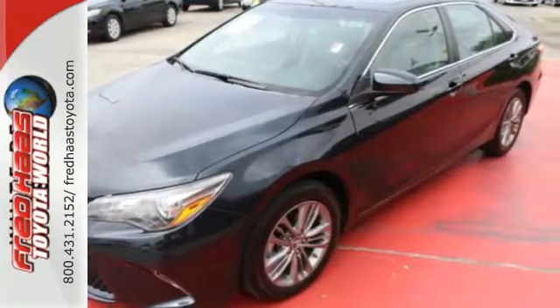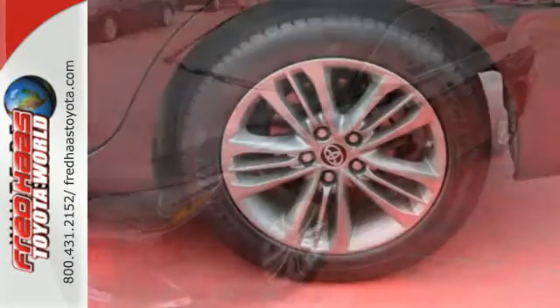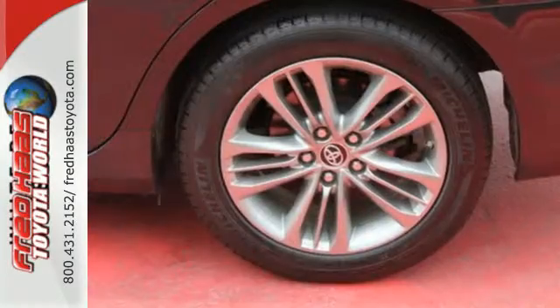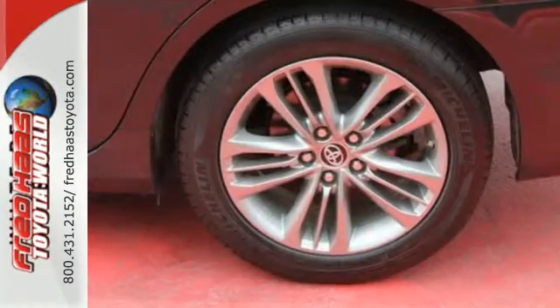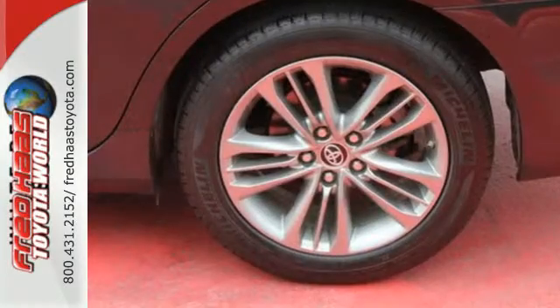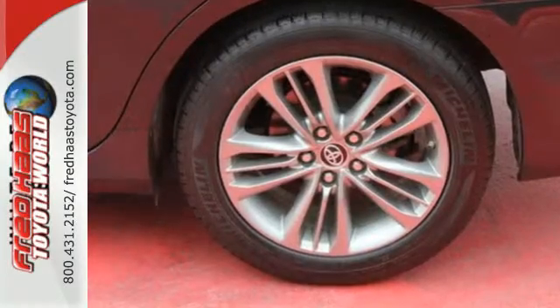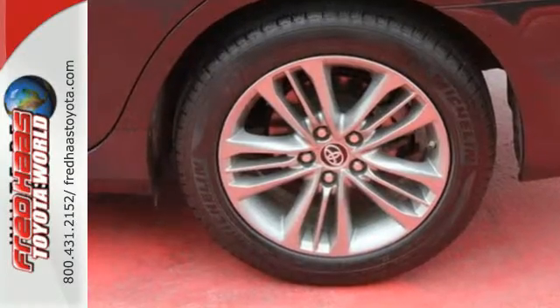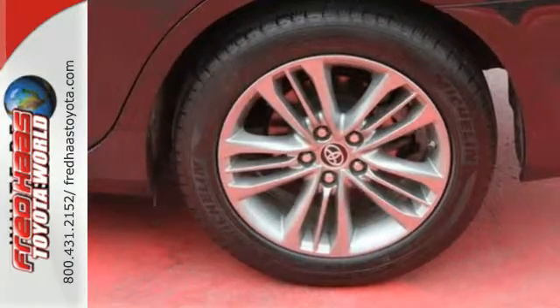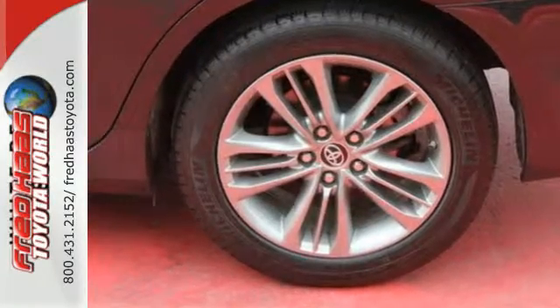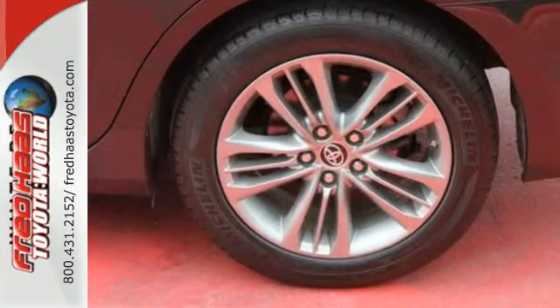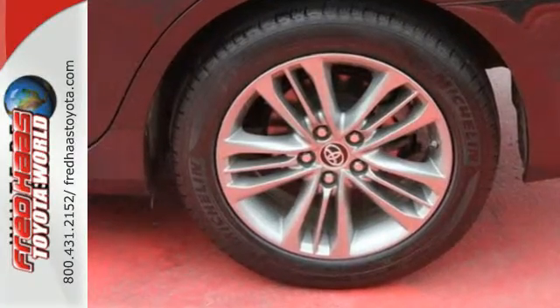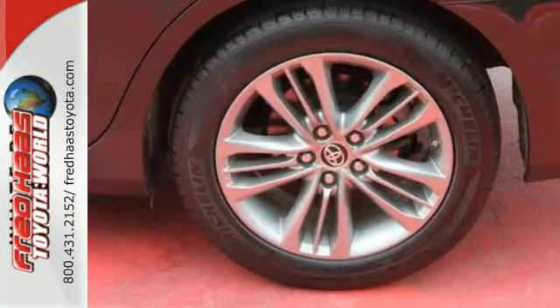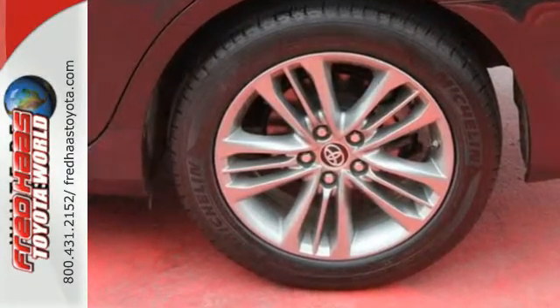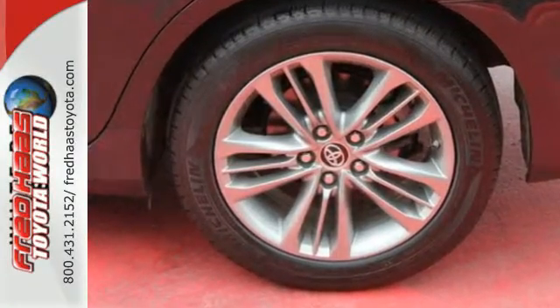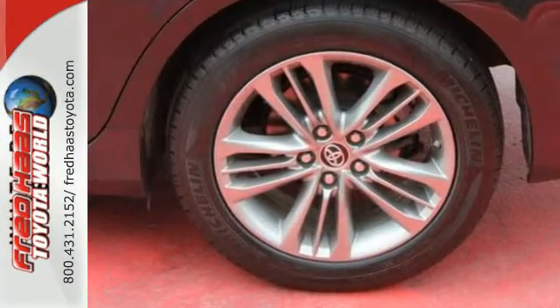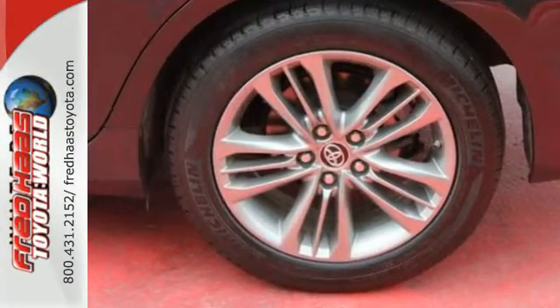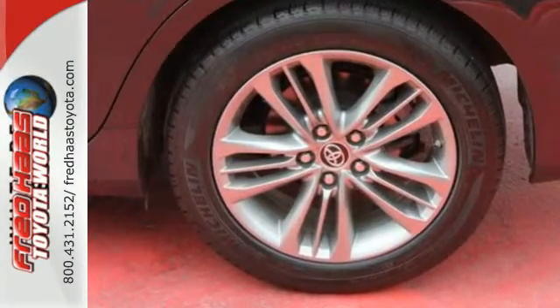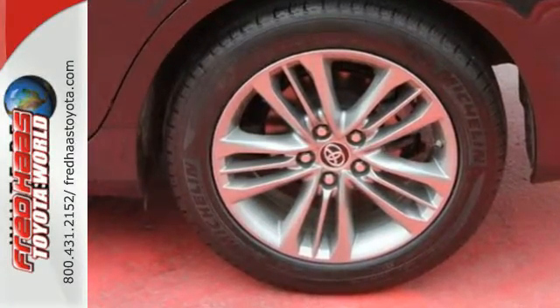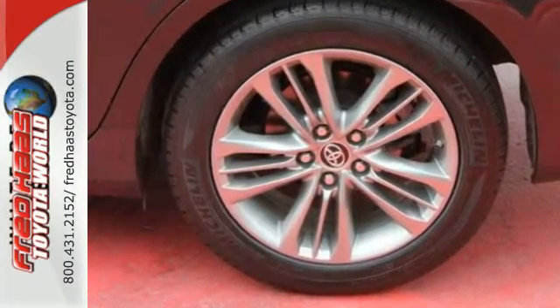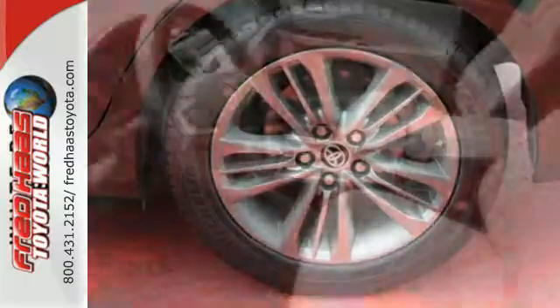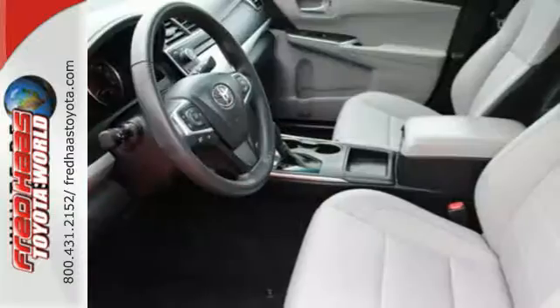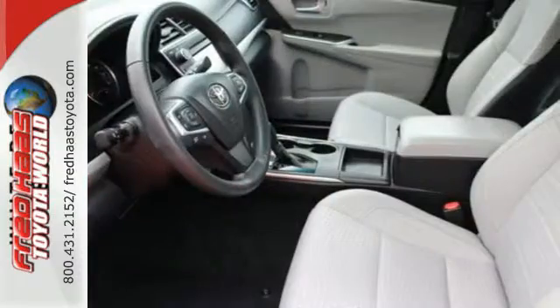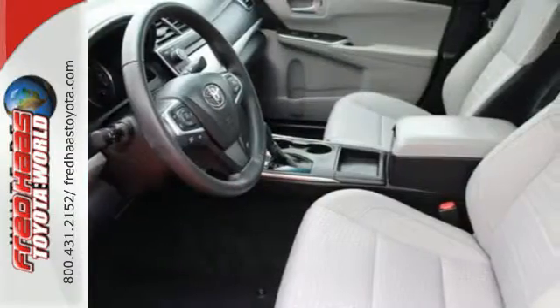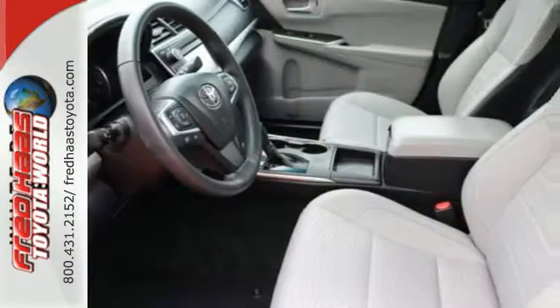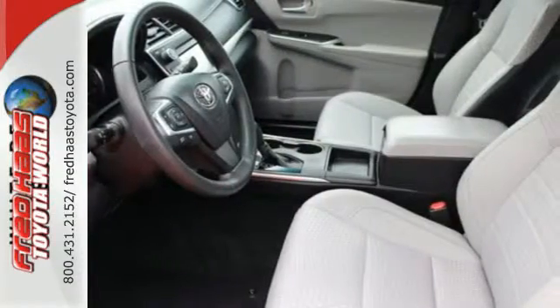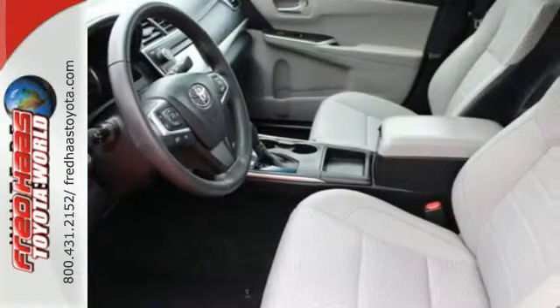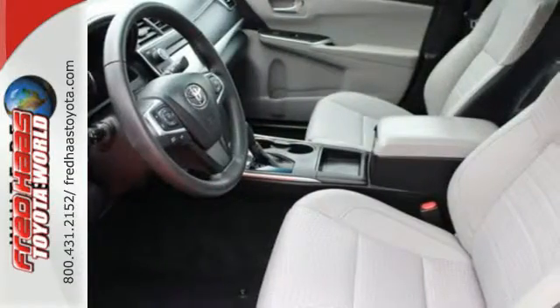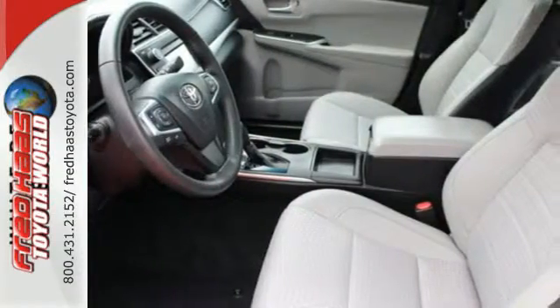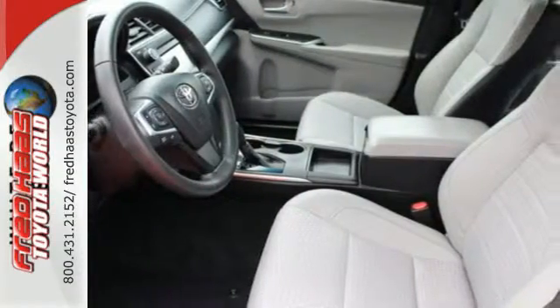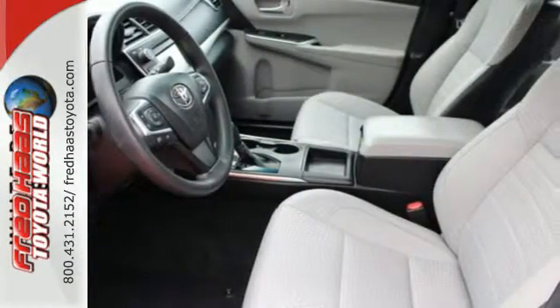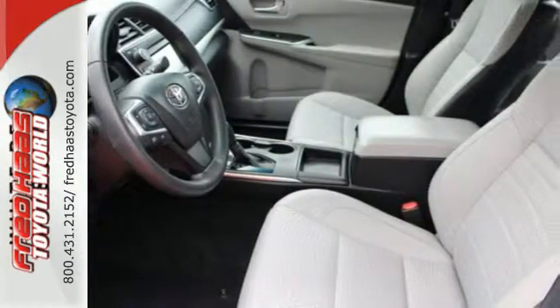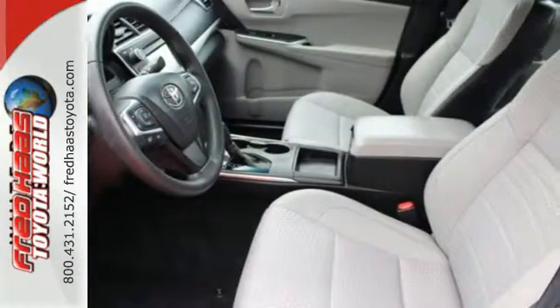Its trip information screen conveniently displays your cruising range, average speed, elapsed time, fuel economy history, and more.